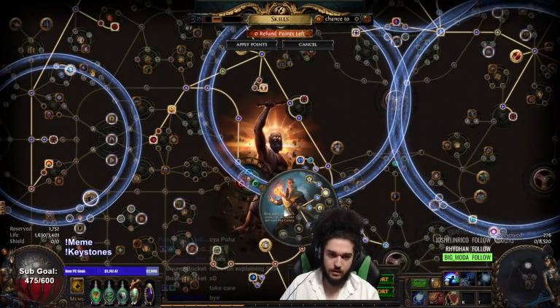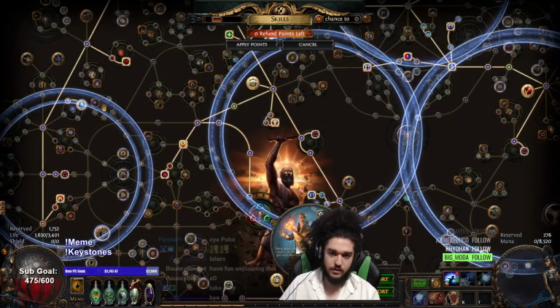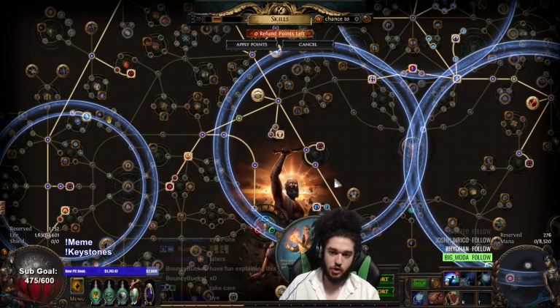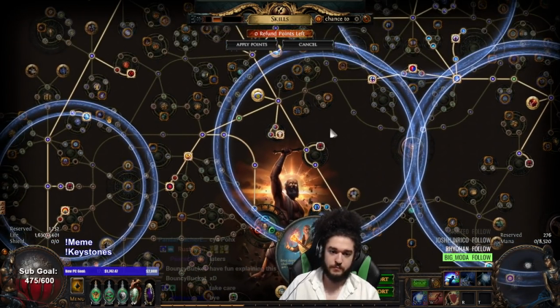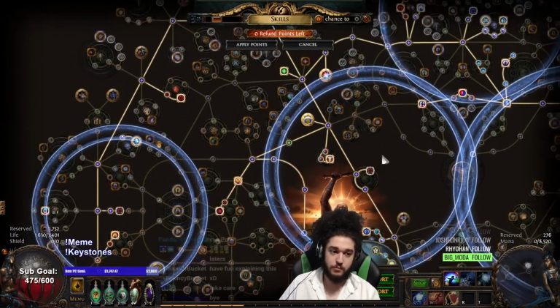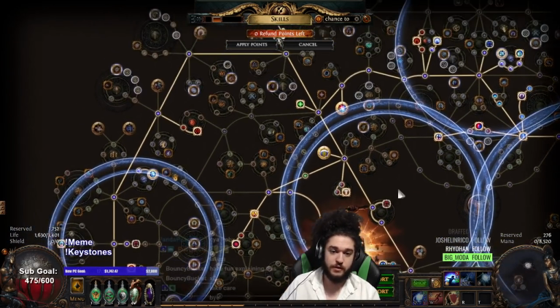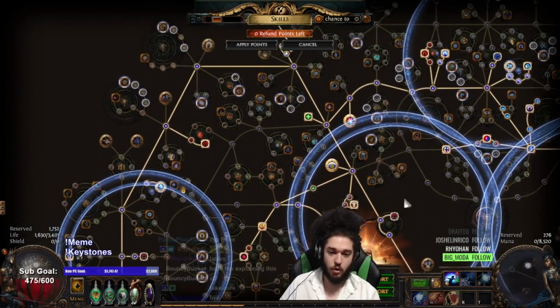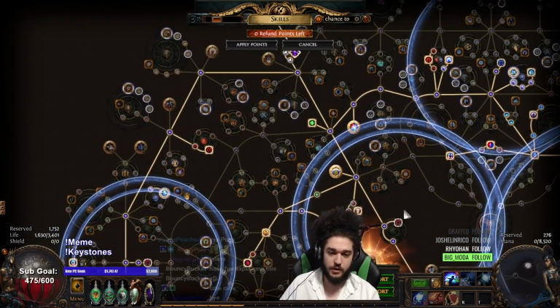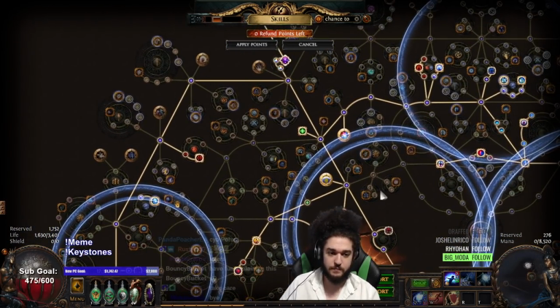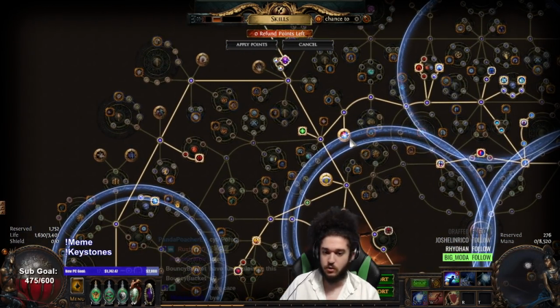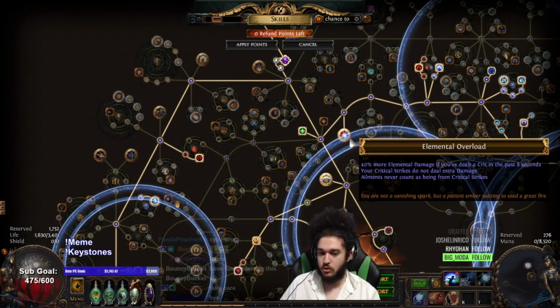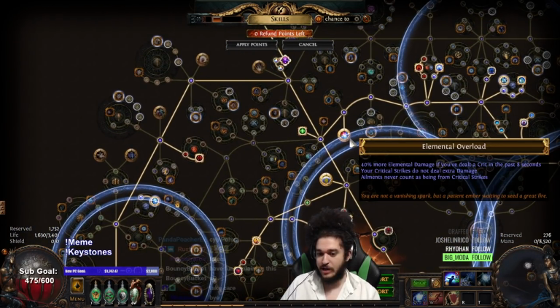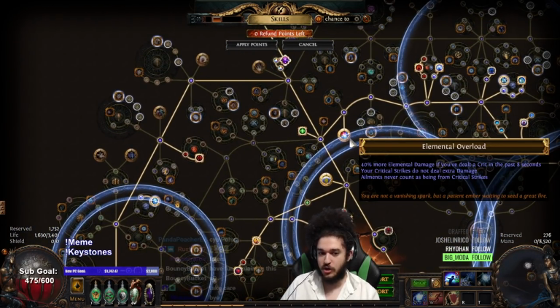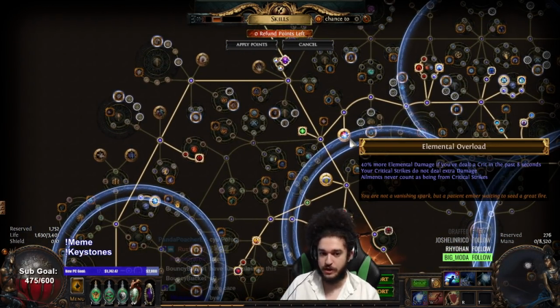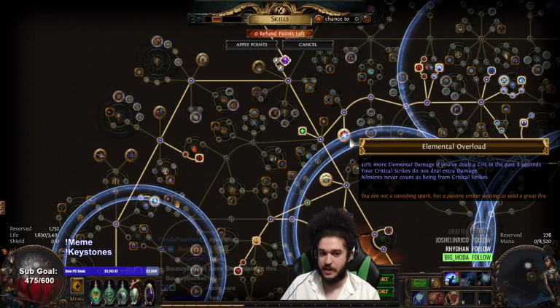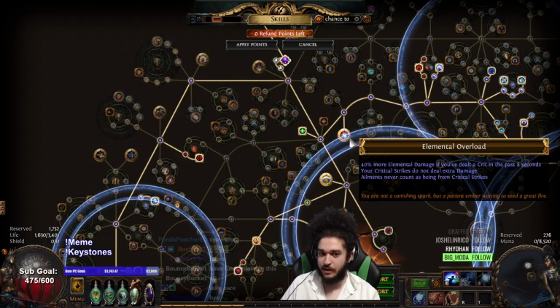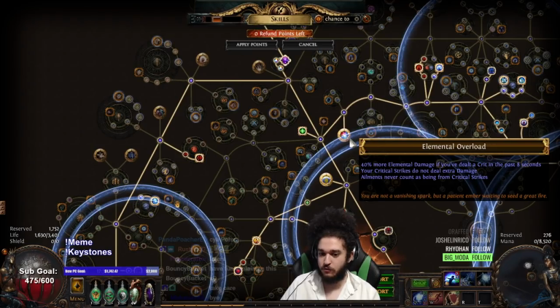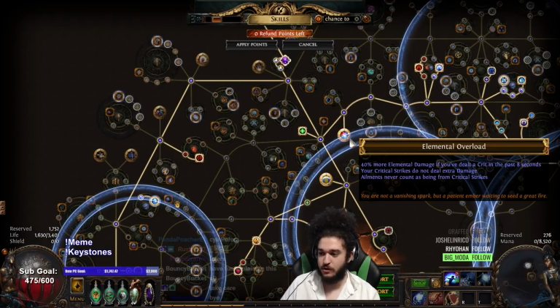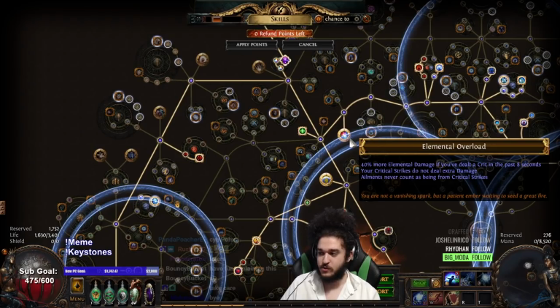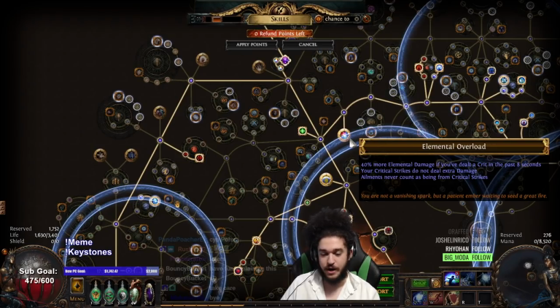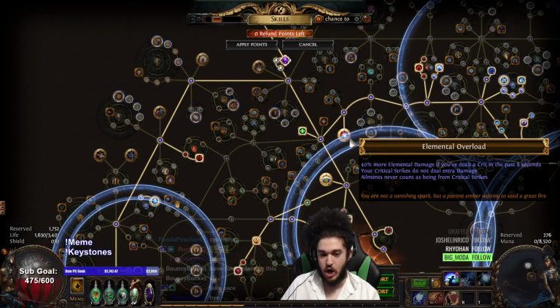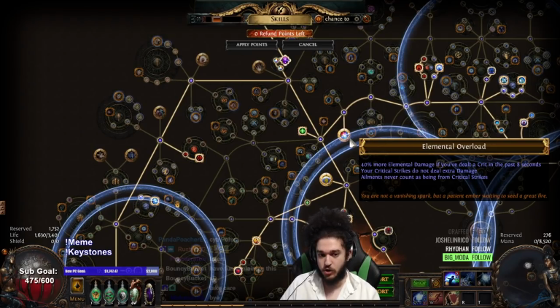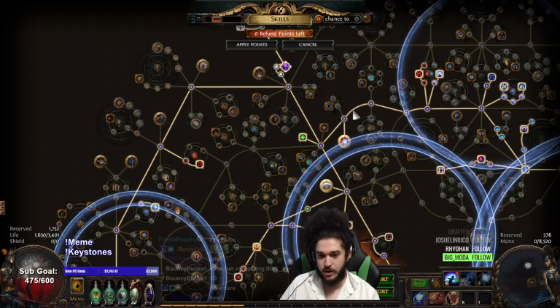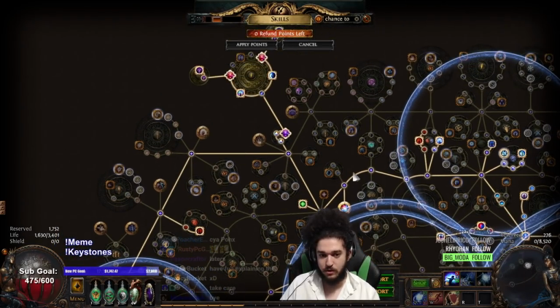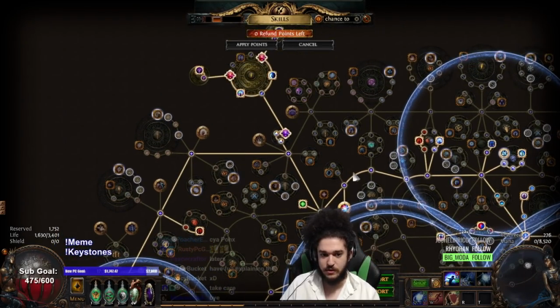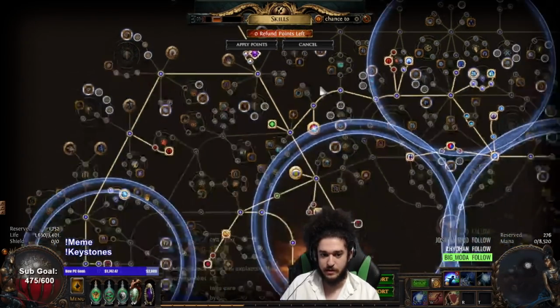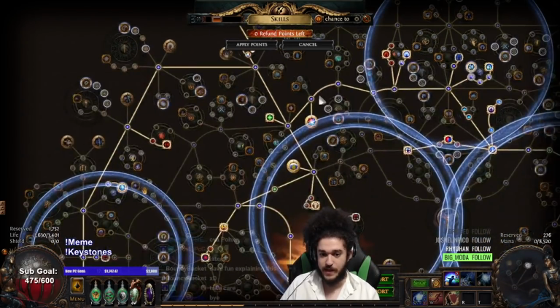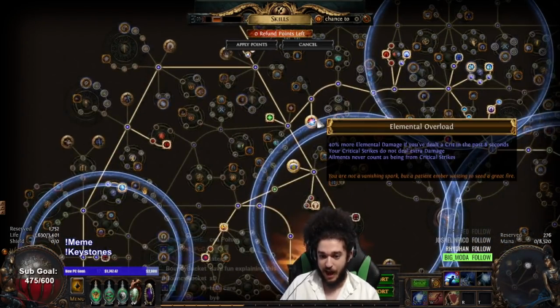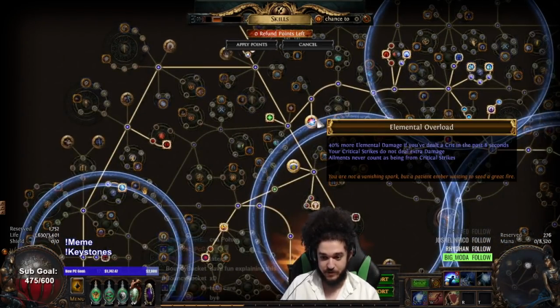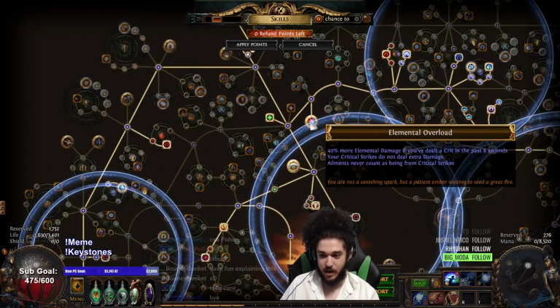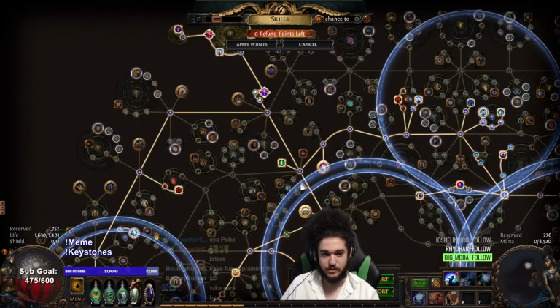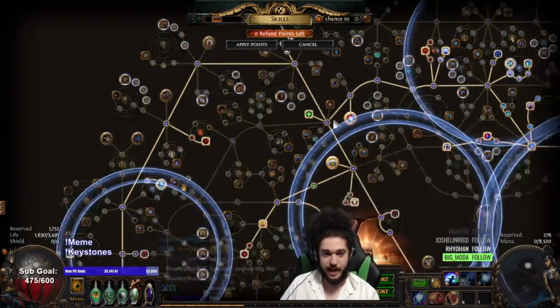Naturally we're going to take Elemental Overload as we're a non-crit build that deals heavy elemental damage.